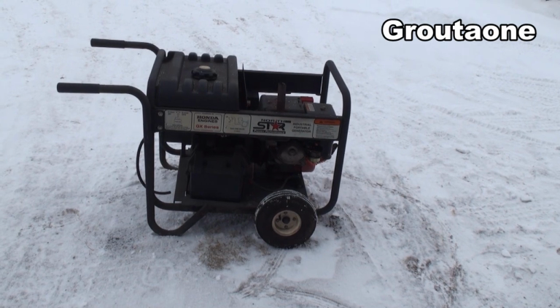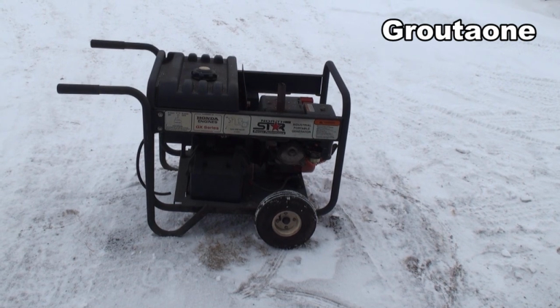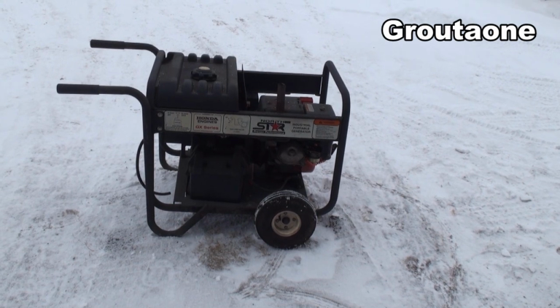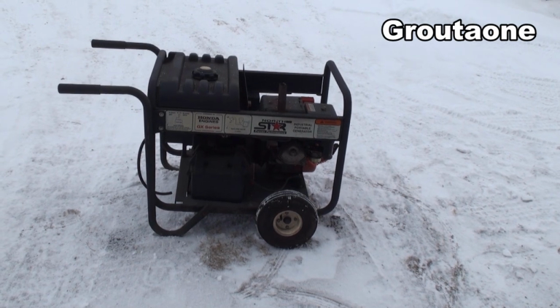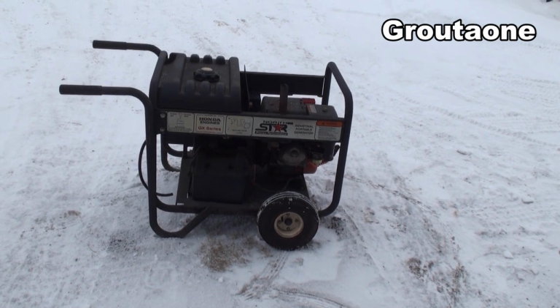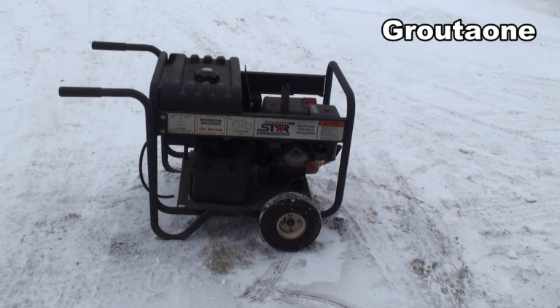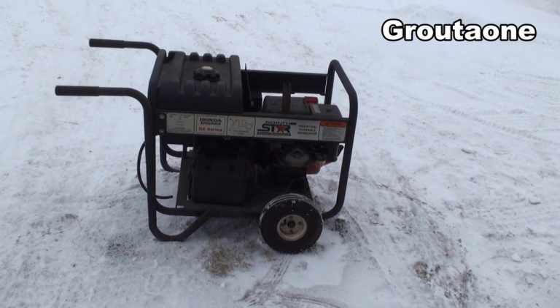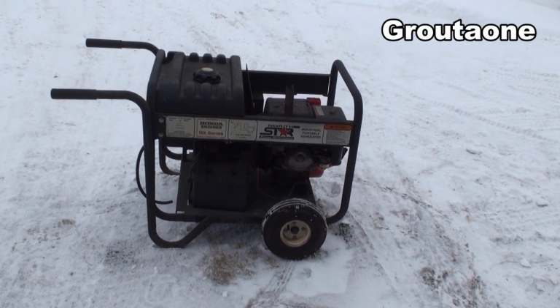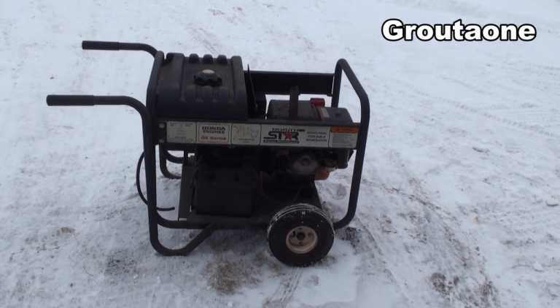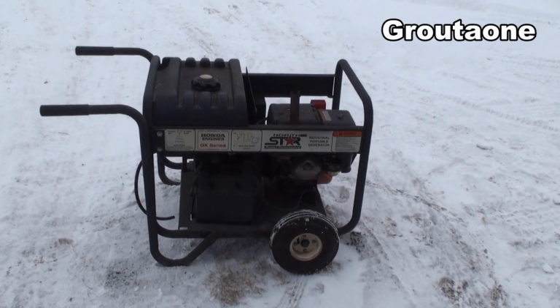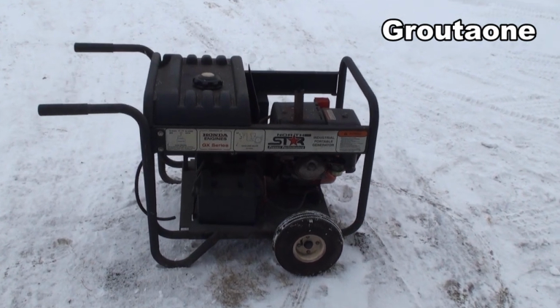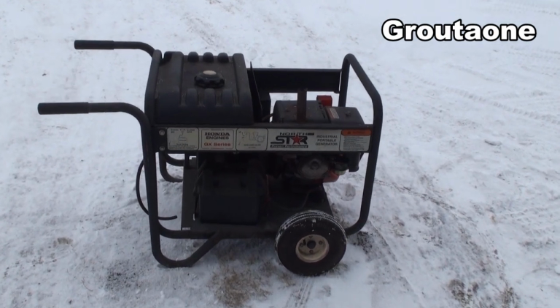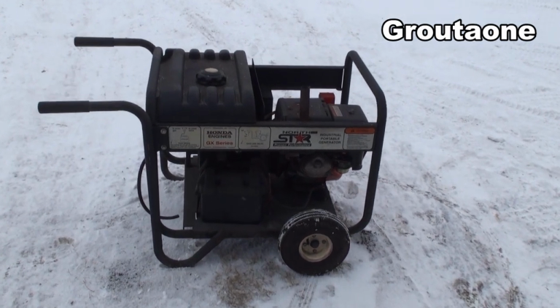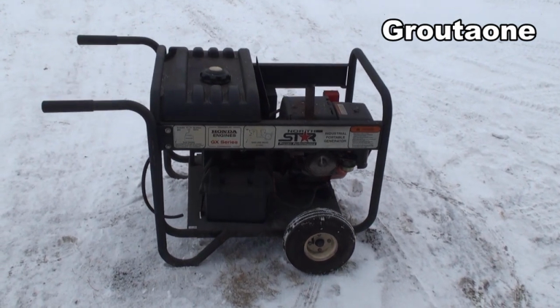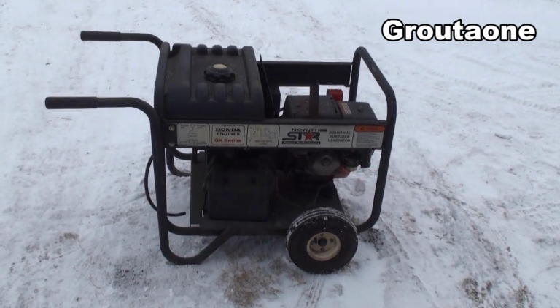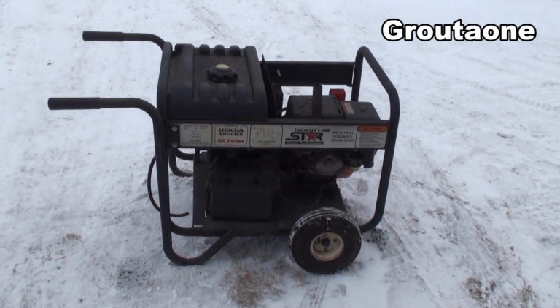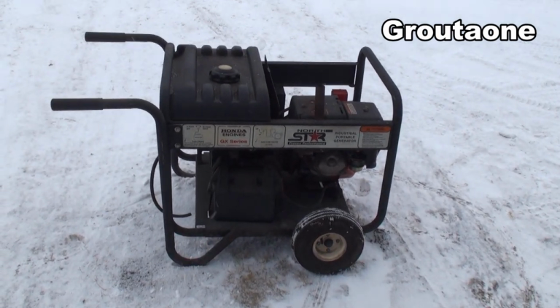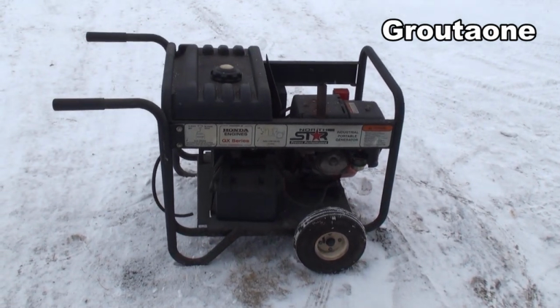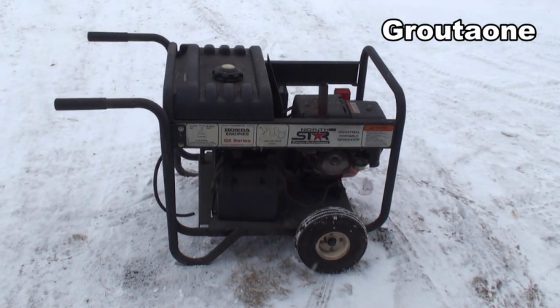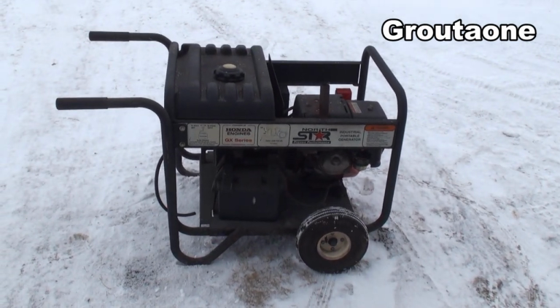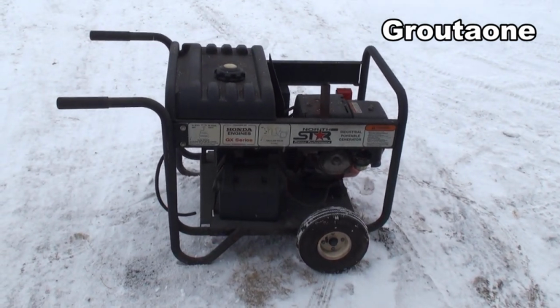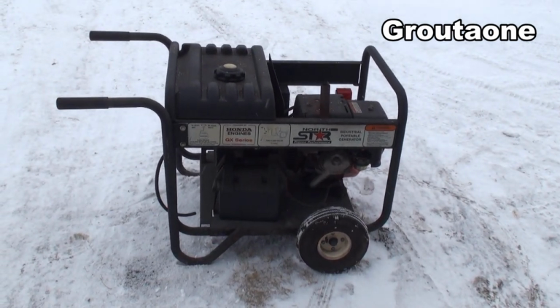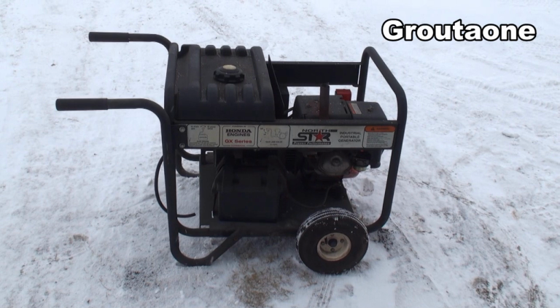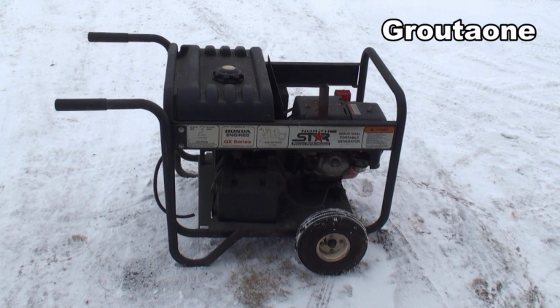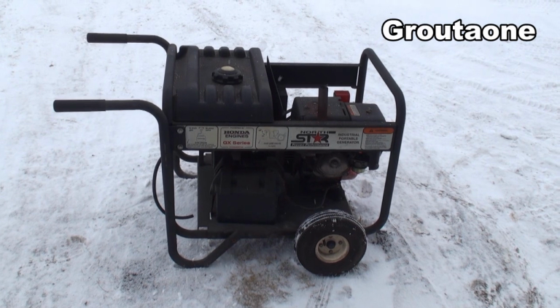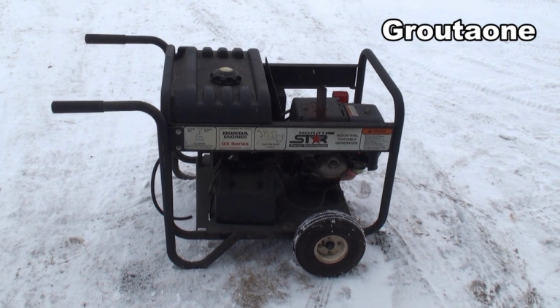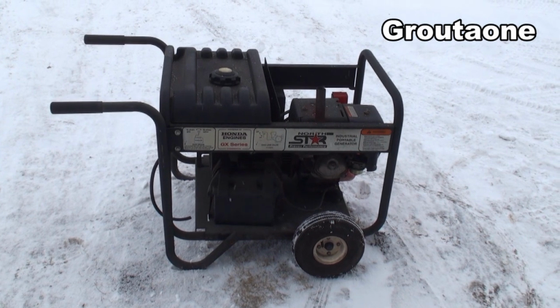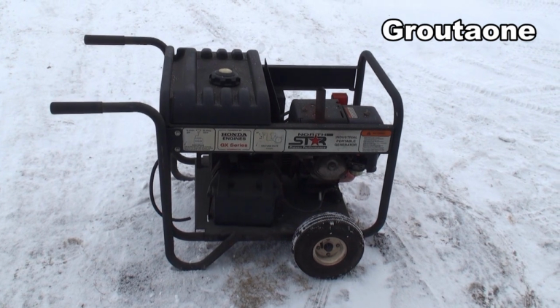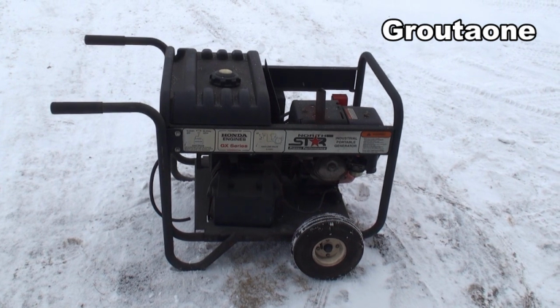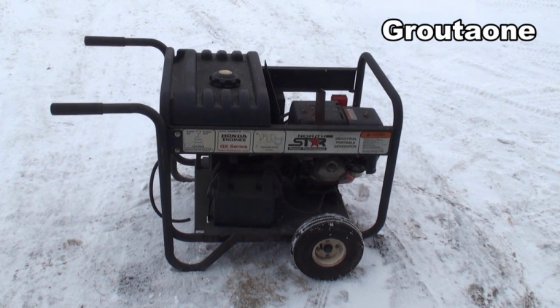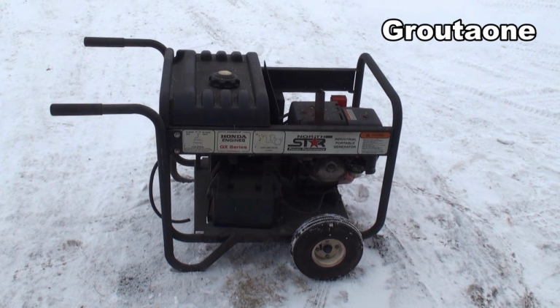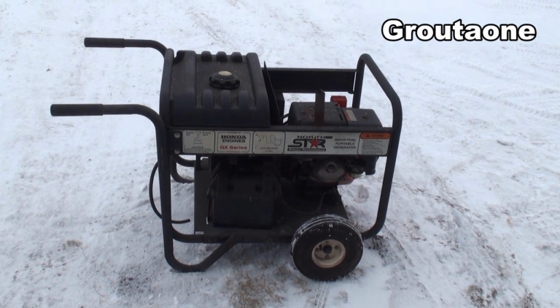So today we're going to have a look at a generator transfer switch. I'm going to show you how to make this setup really user-friendly, so when the power goes off, you're all set up.